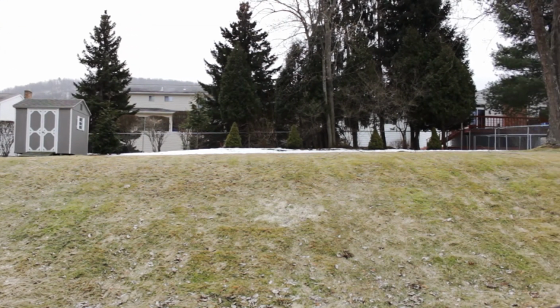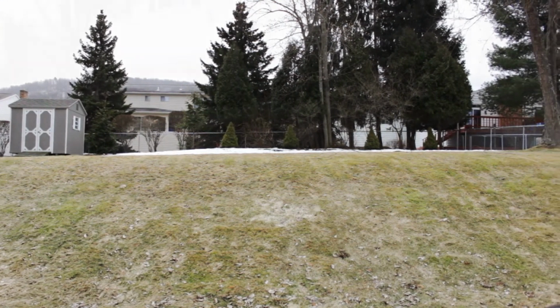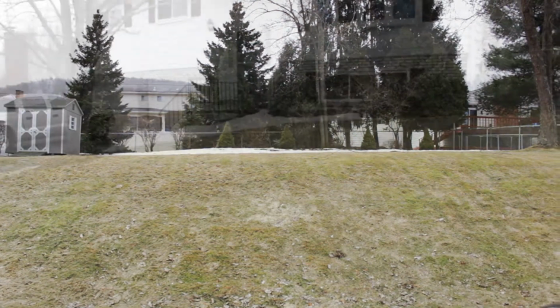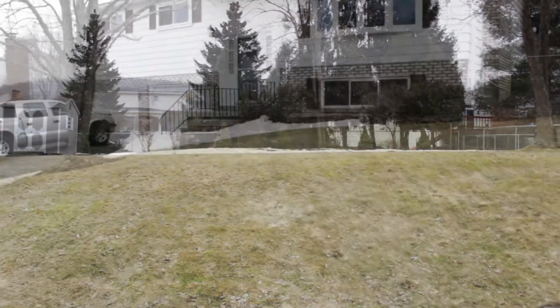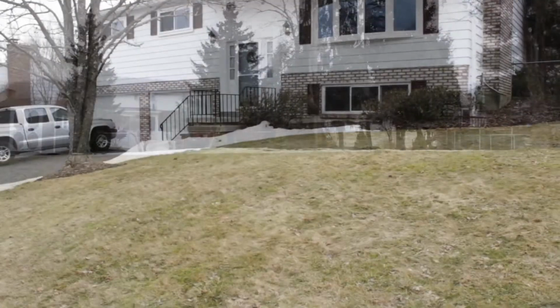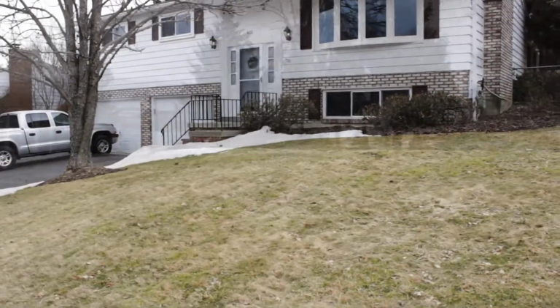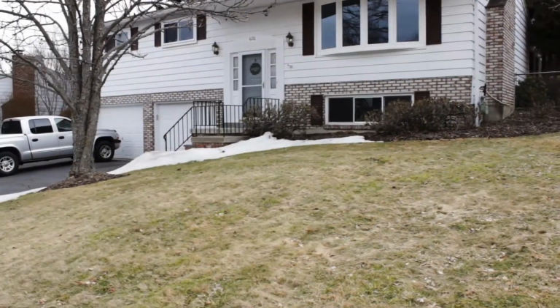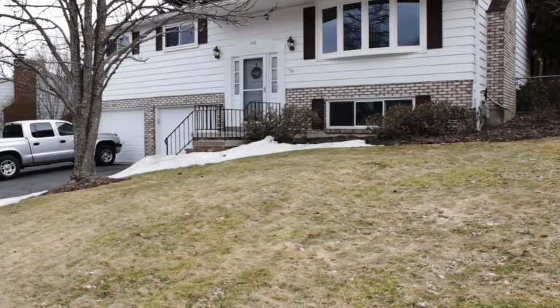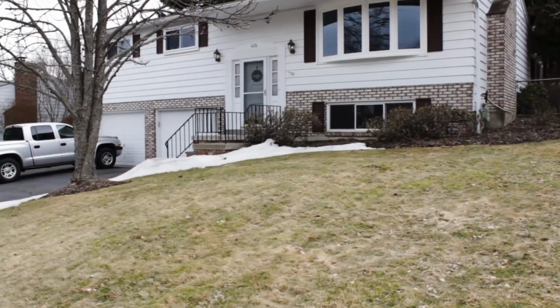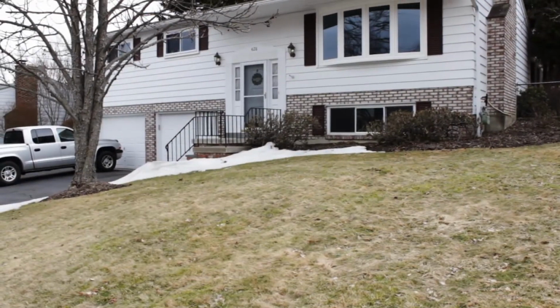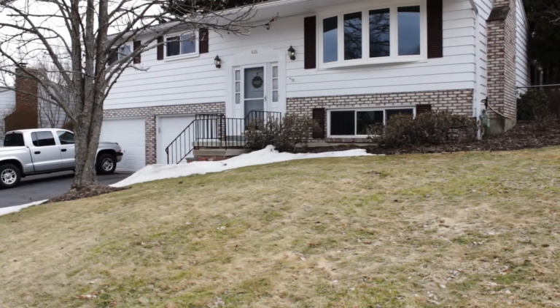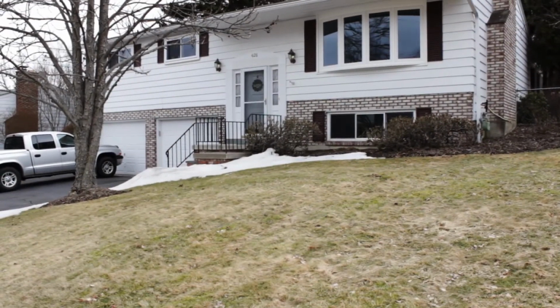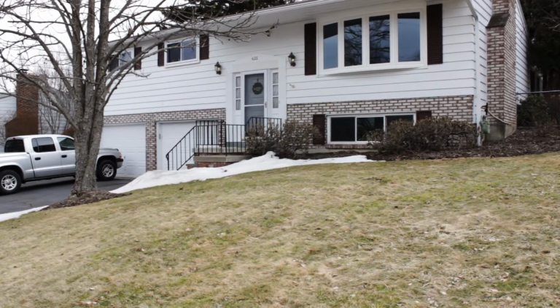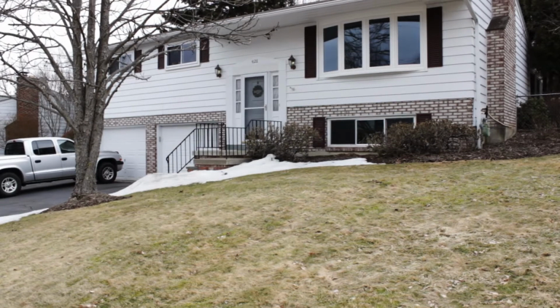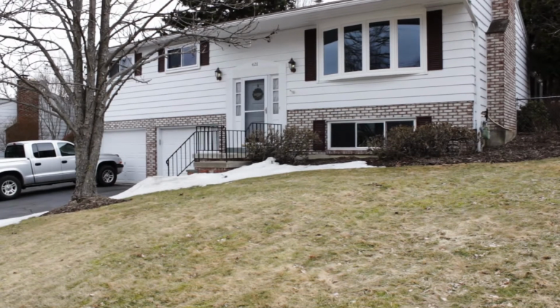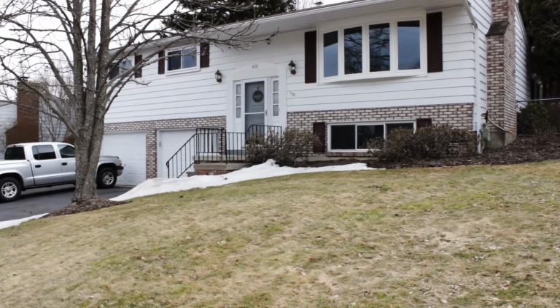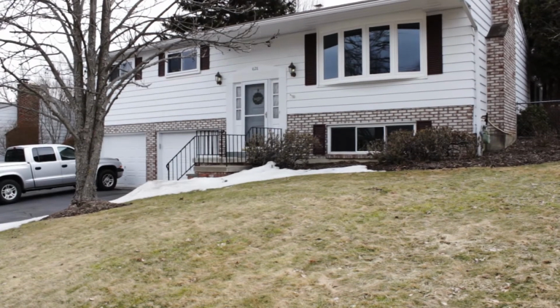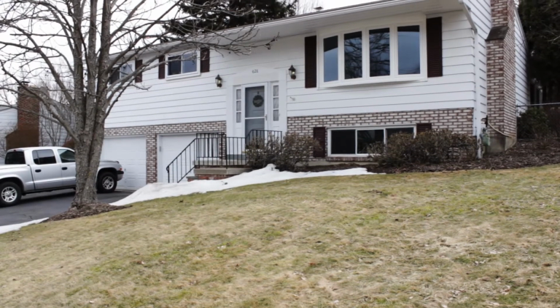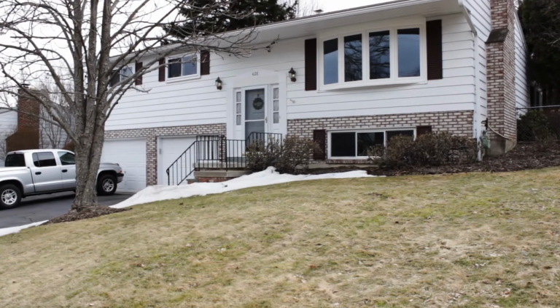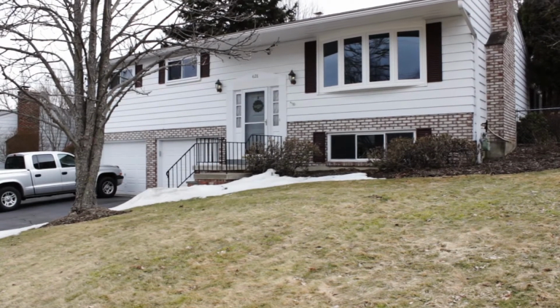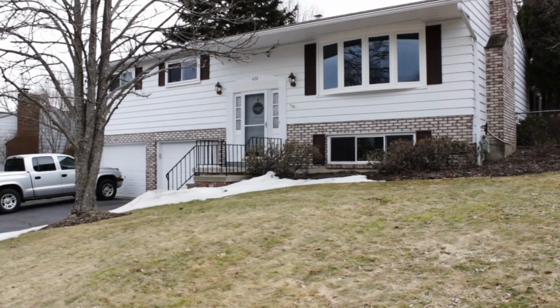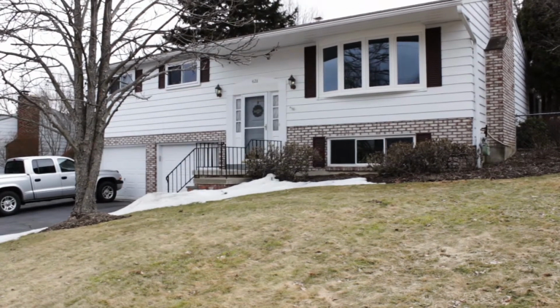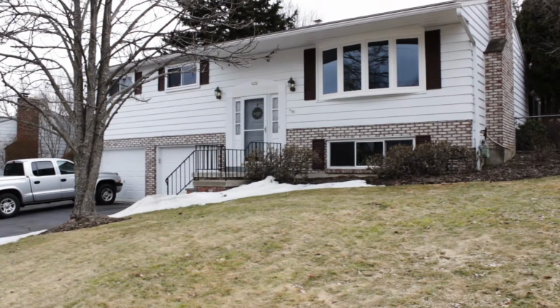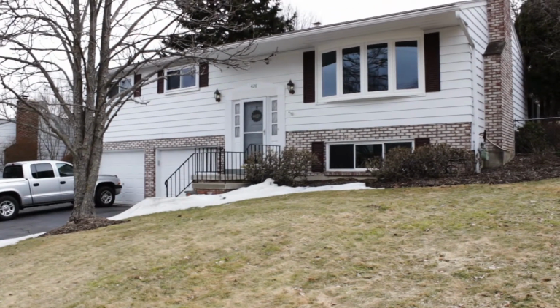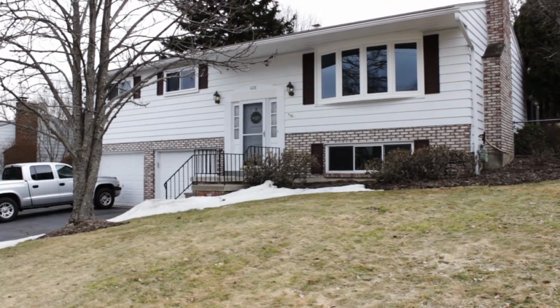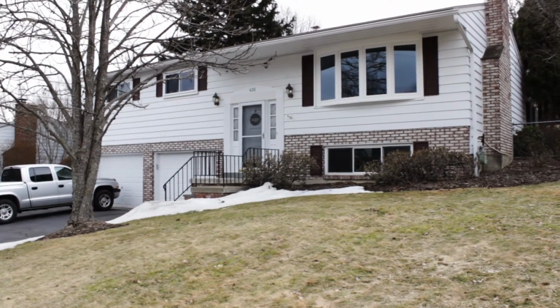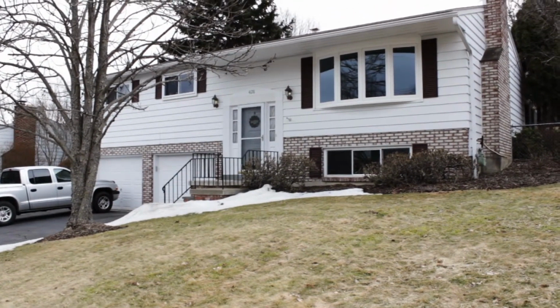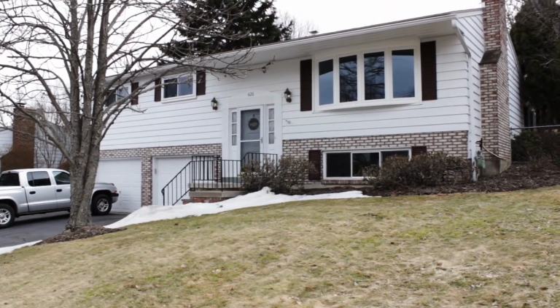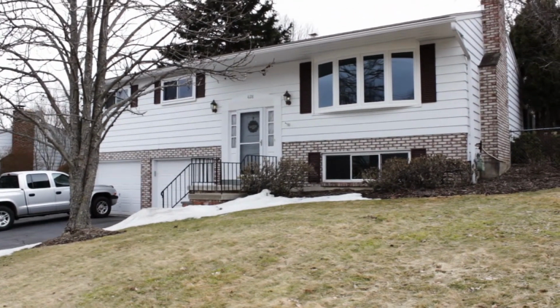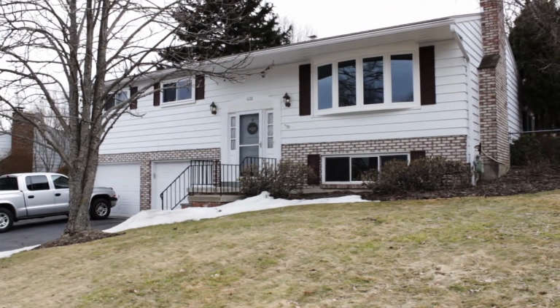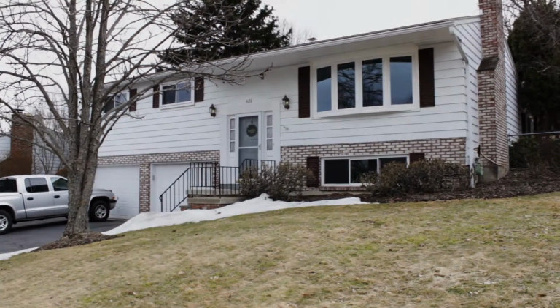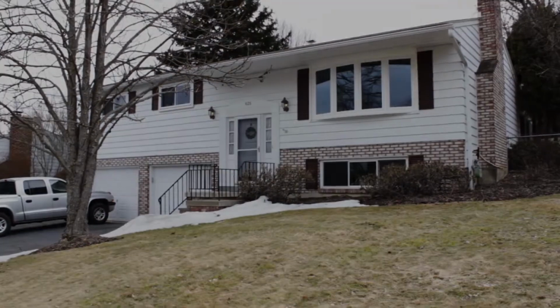There are three bedrooms, two baths, and almost 2,000 square feet in this well-maintained home at 4128 Marietta Drive in Vestal.